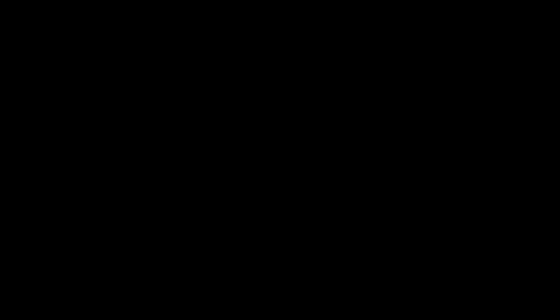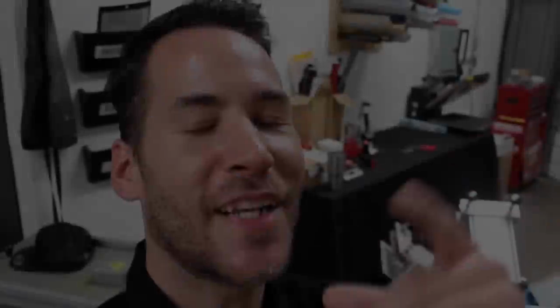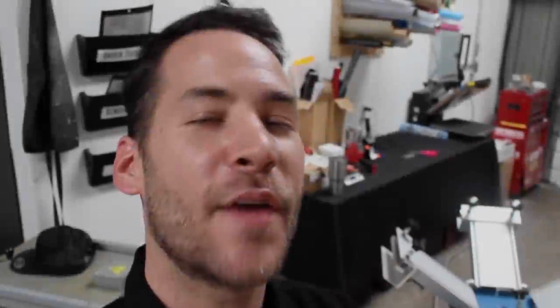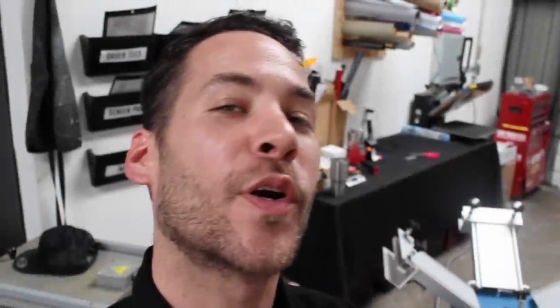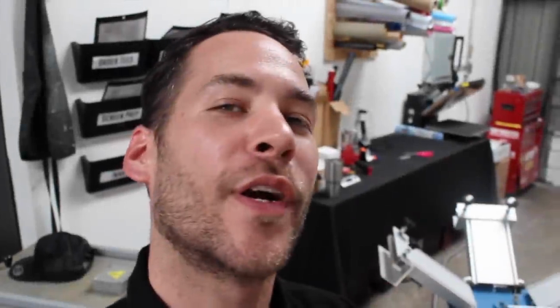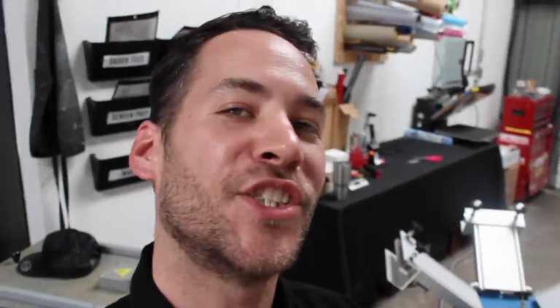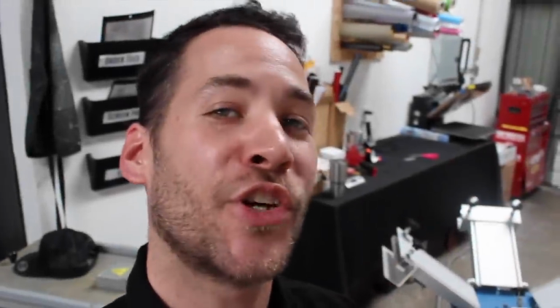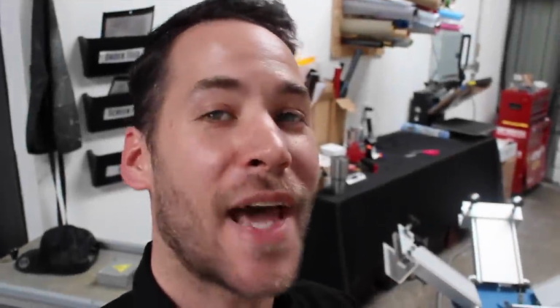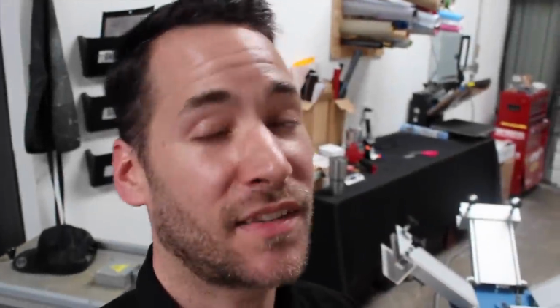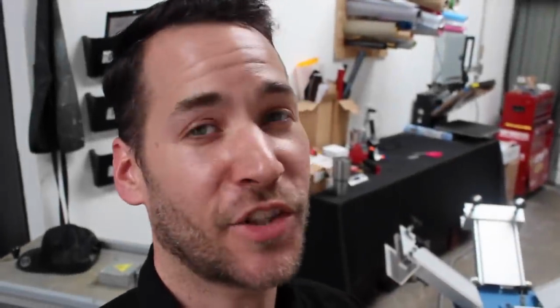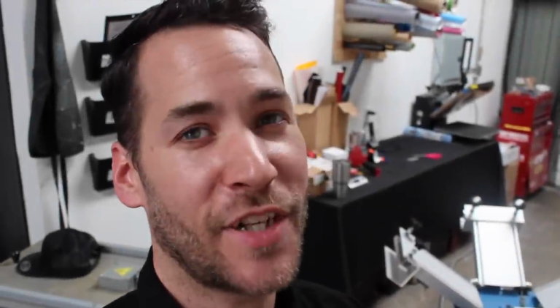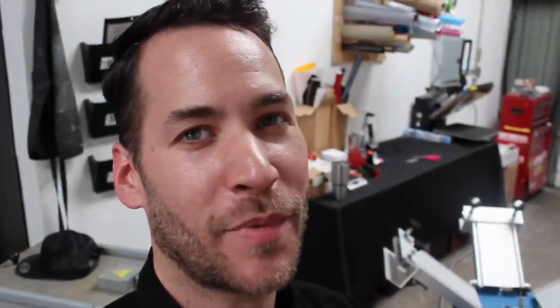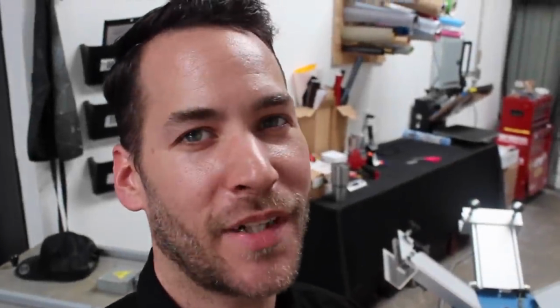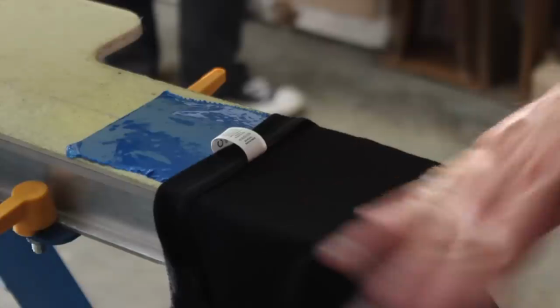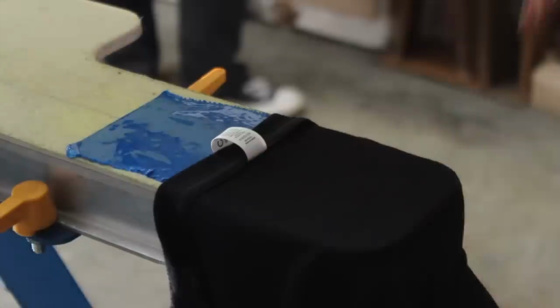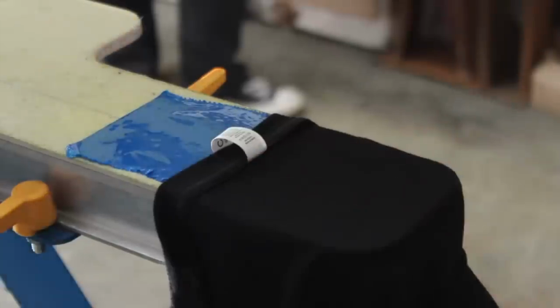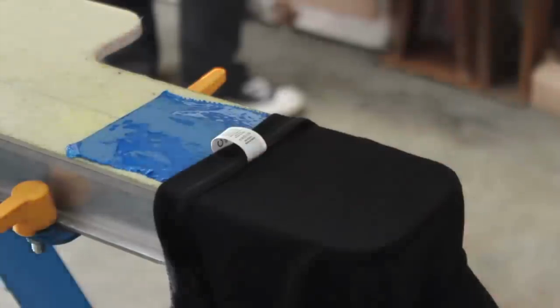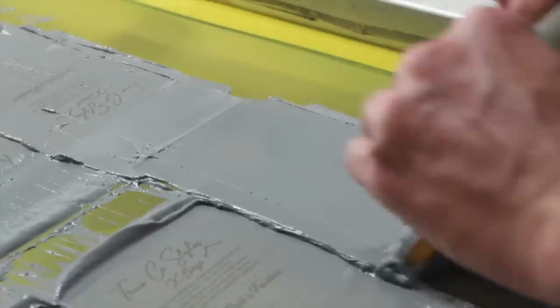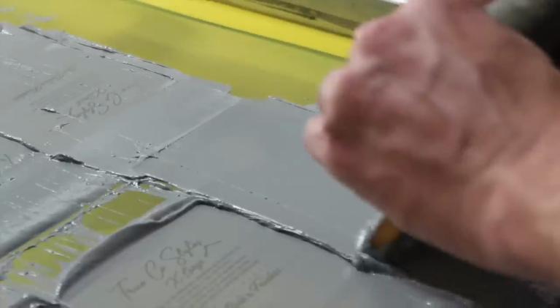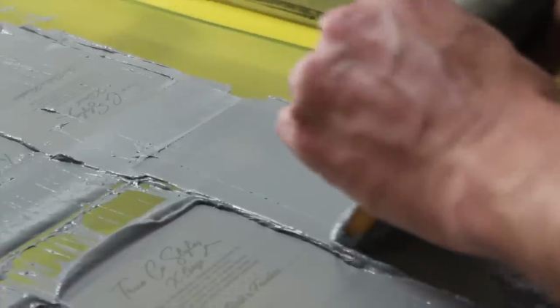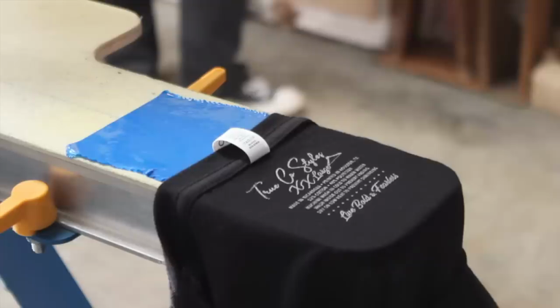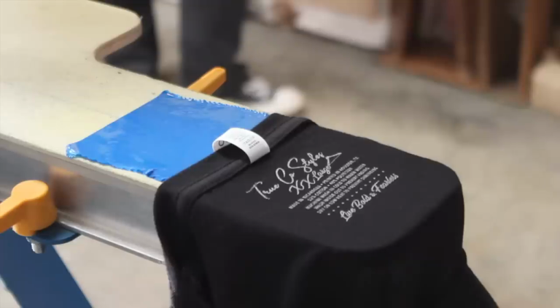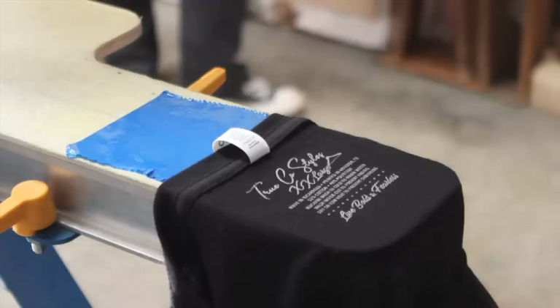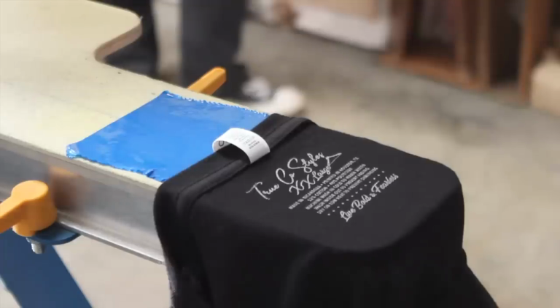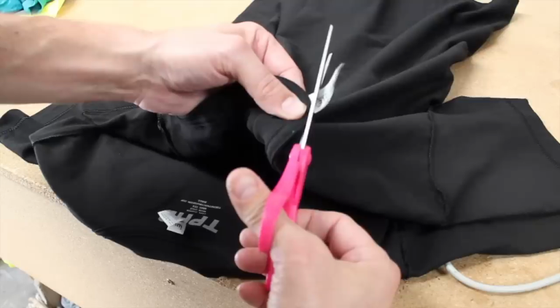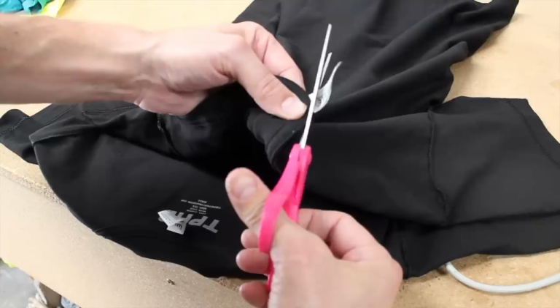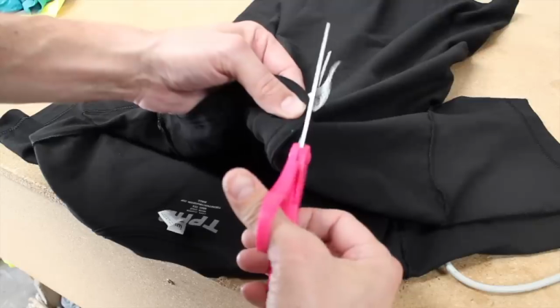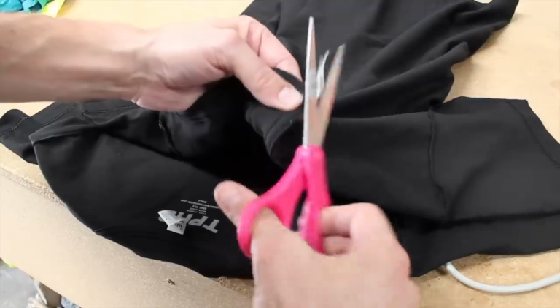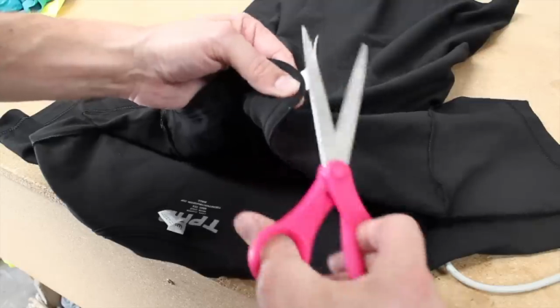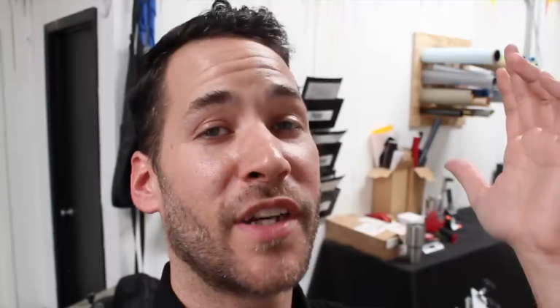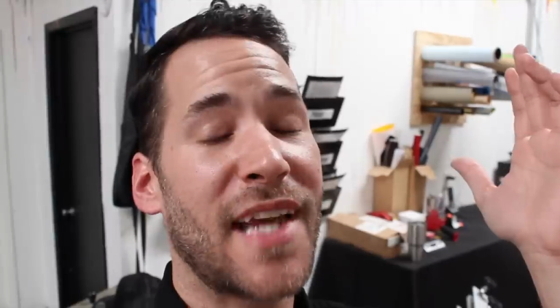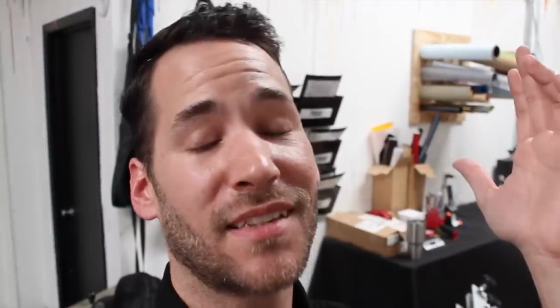Today we're going to show you how to screen print custom neck tags and remove the sewn-in tags that came with them.